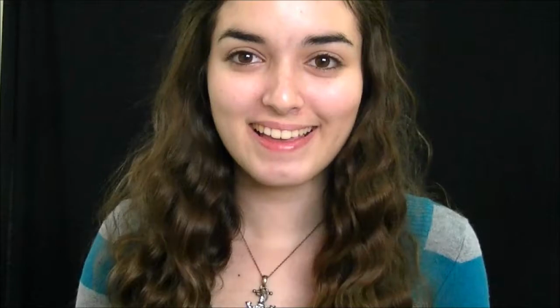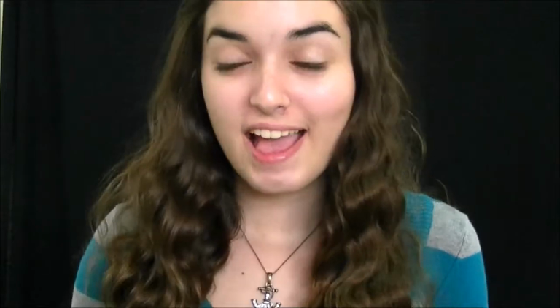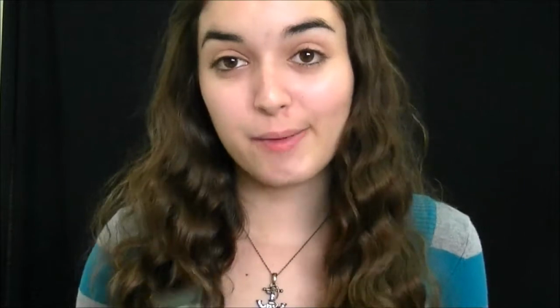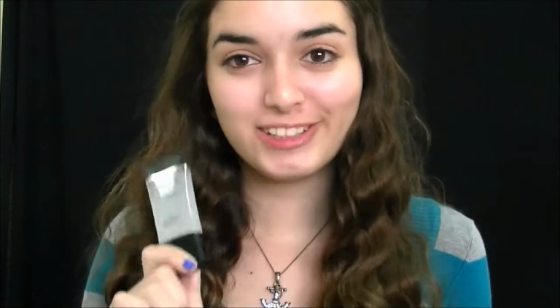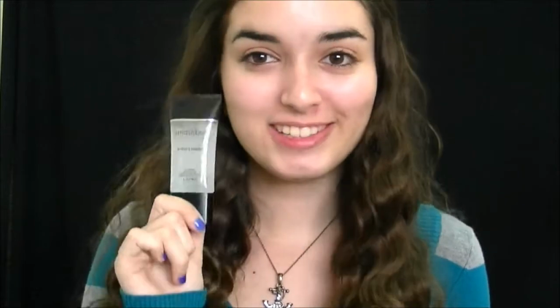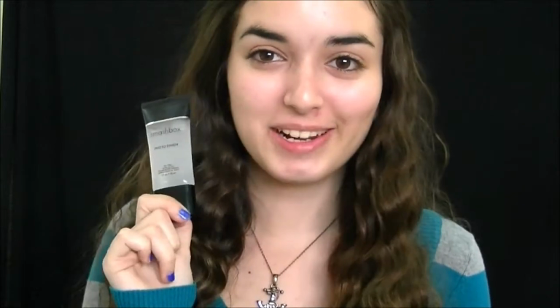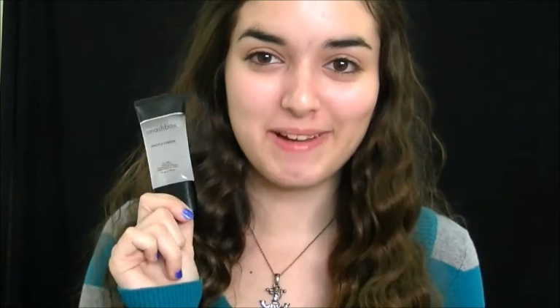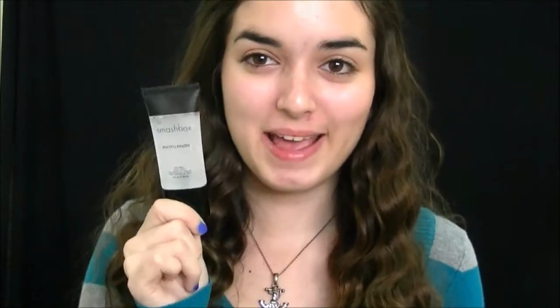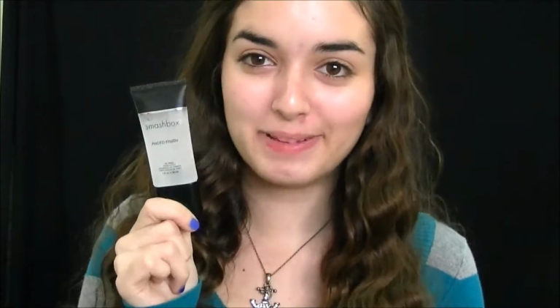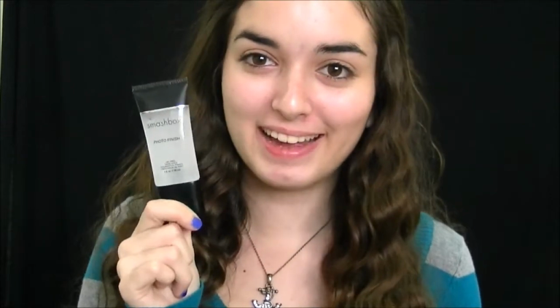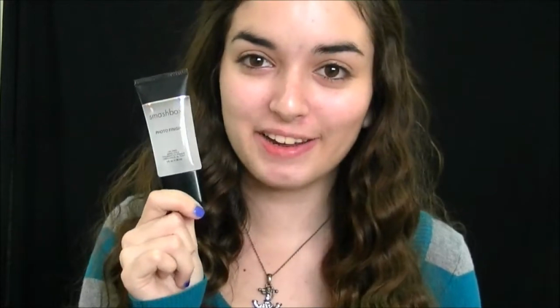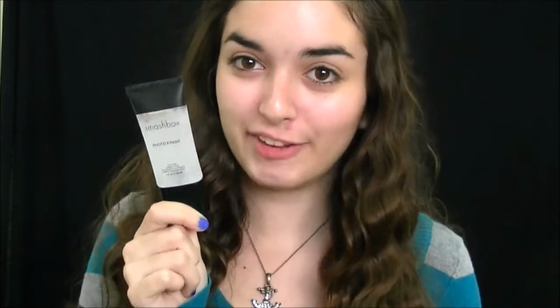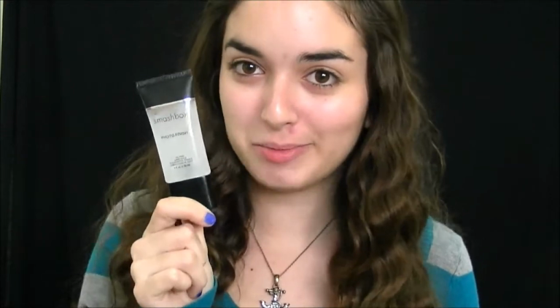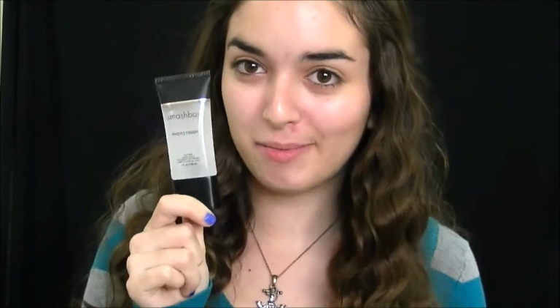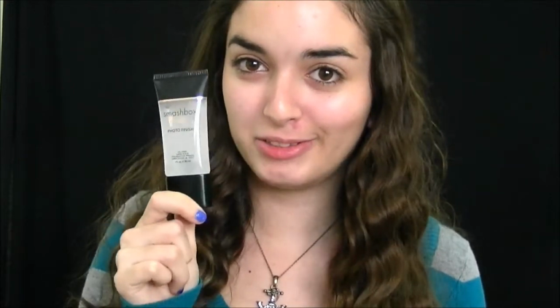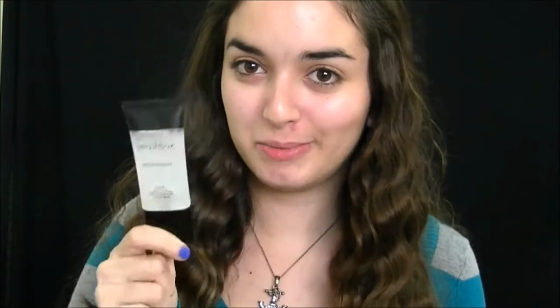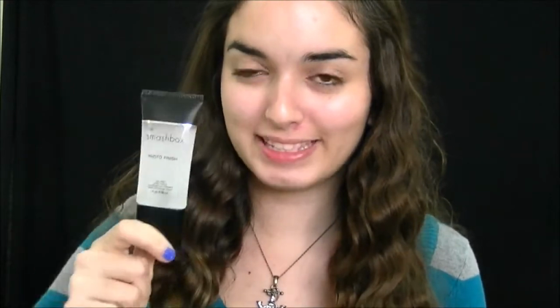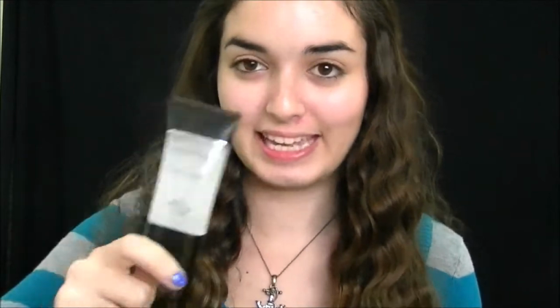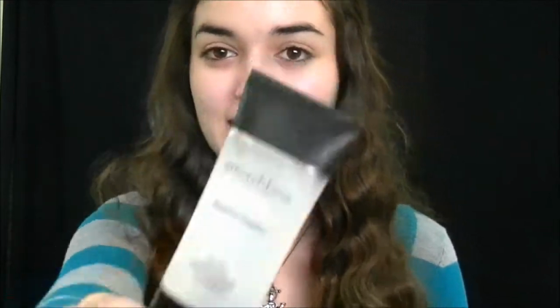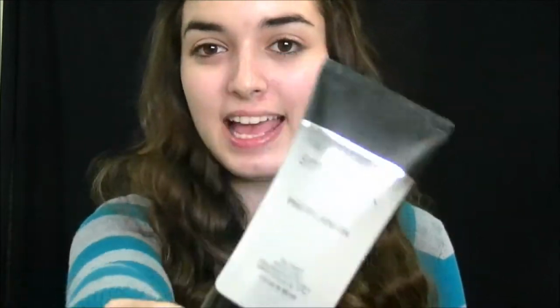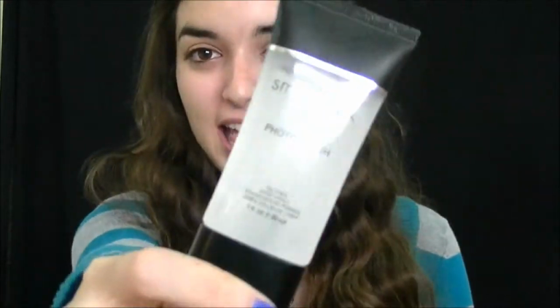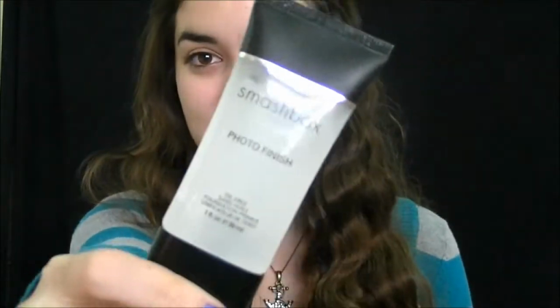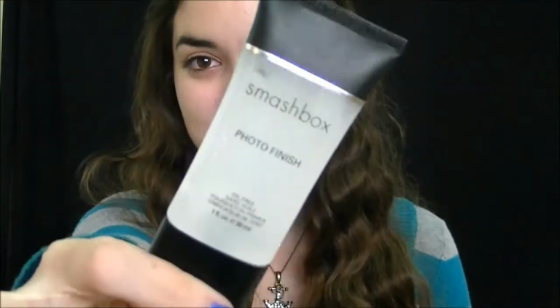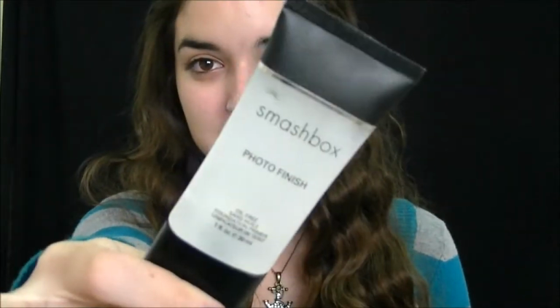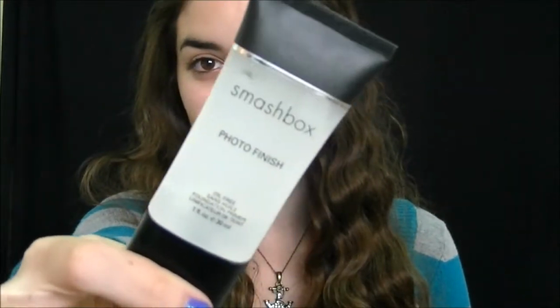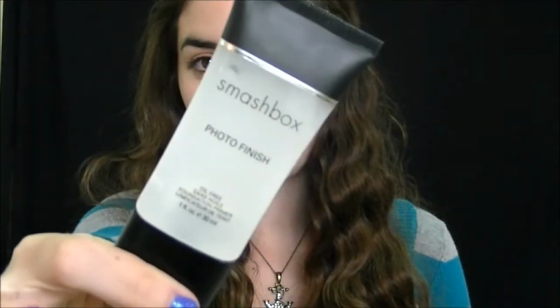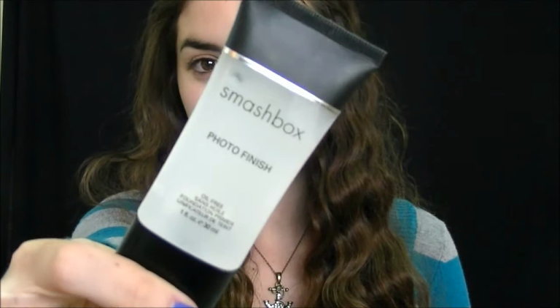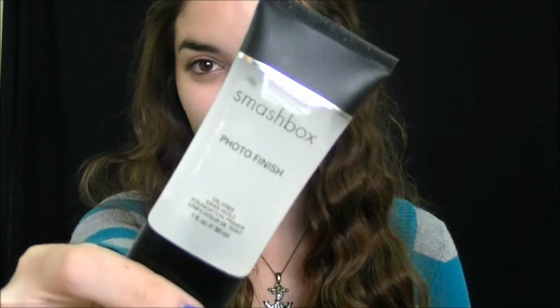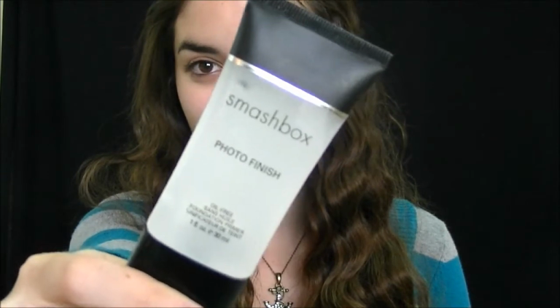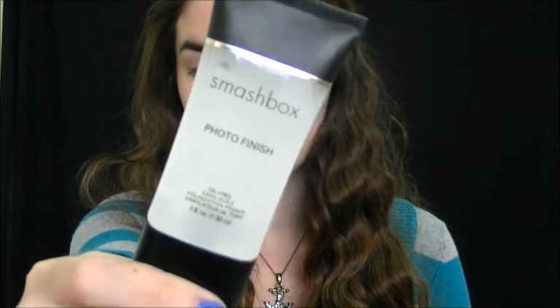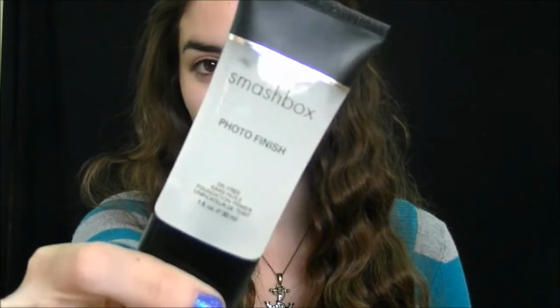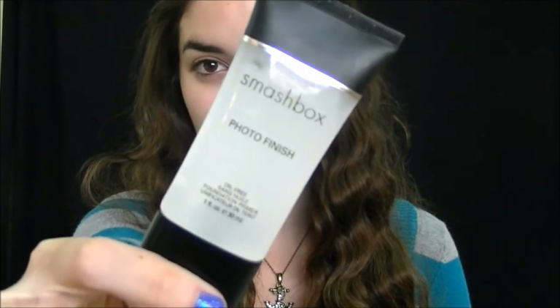I'm going to start by applying a face primer to my skin, and this is the Smashbox Photo Finish Primer.